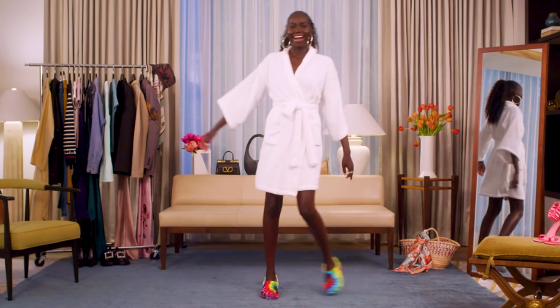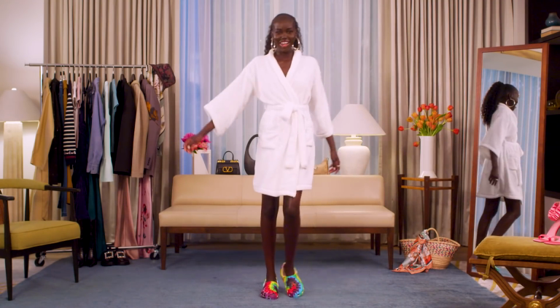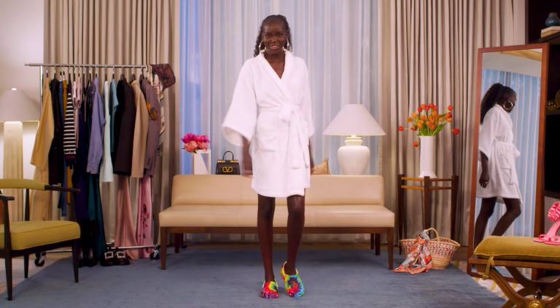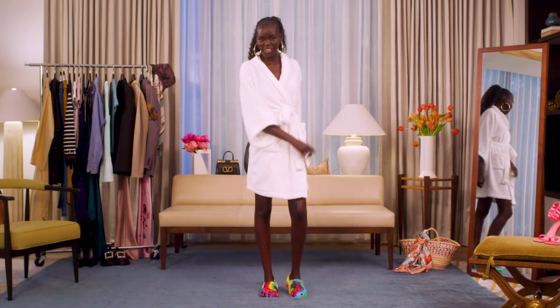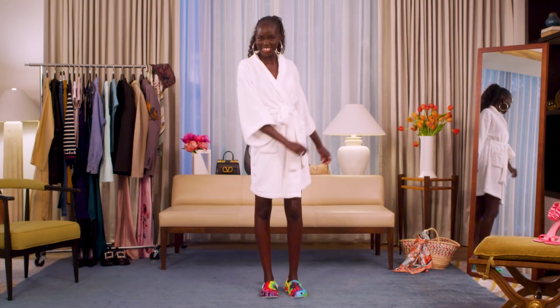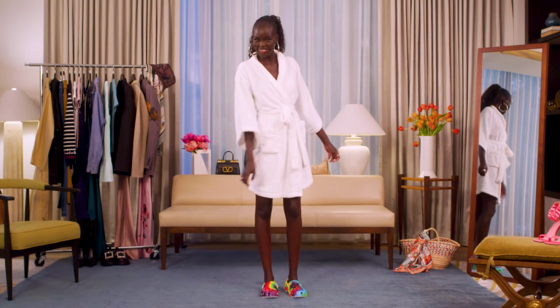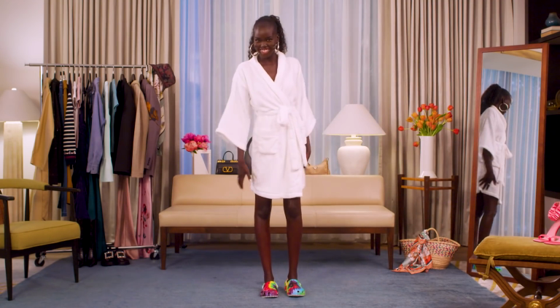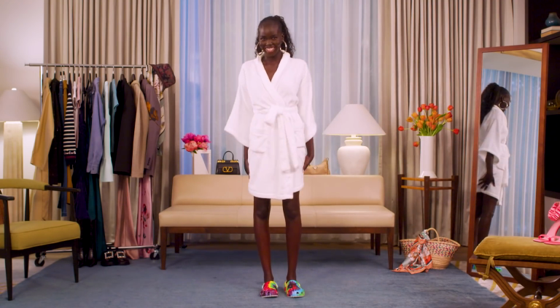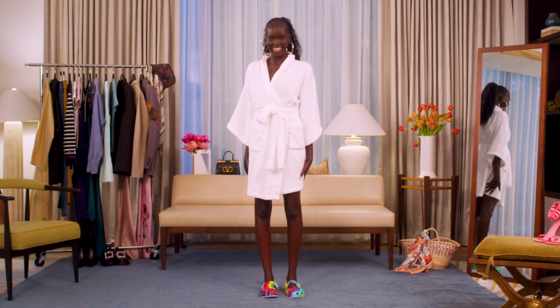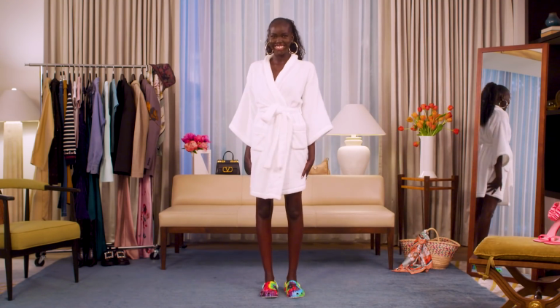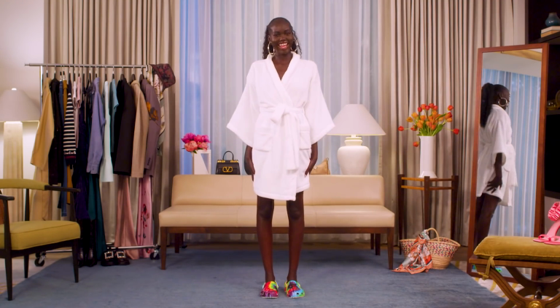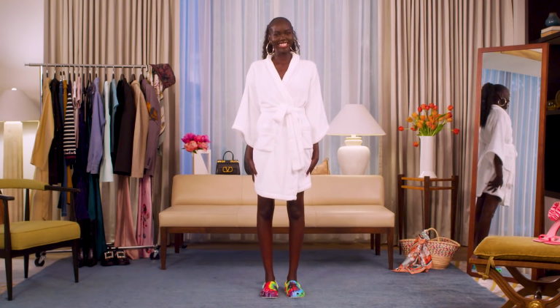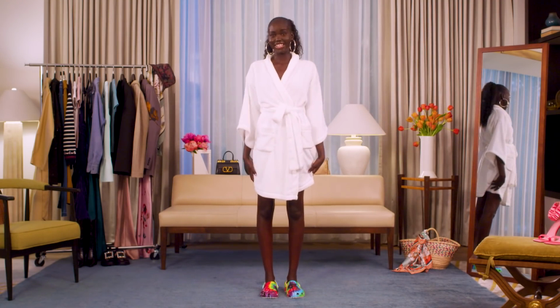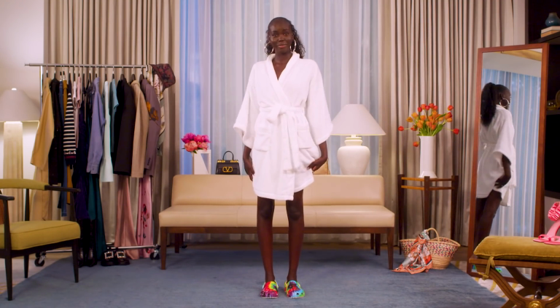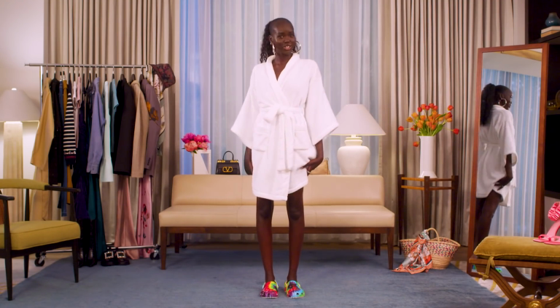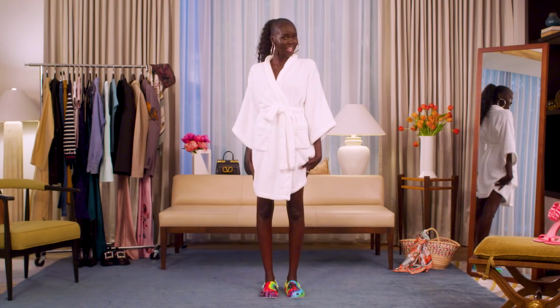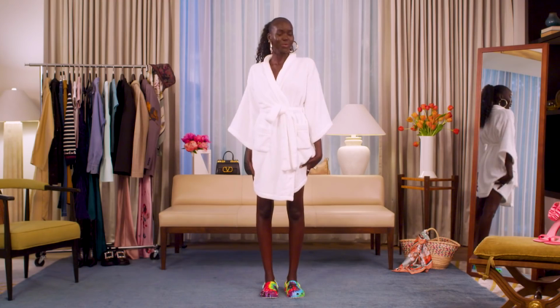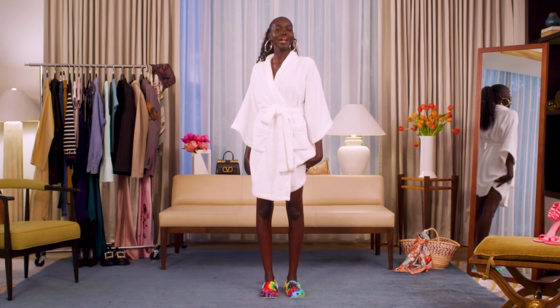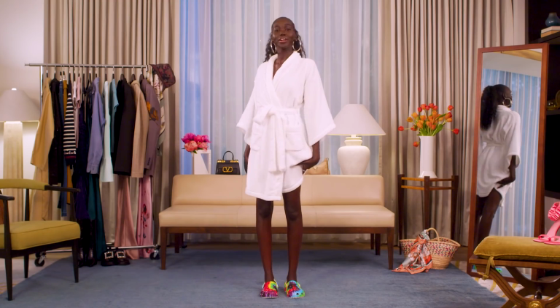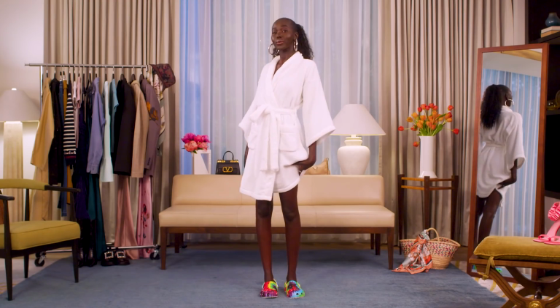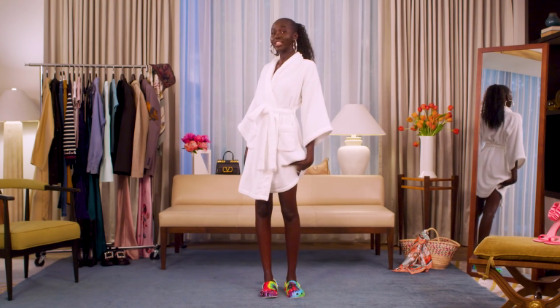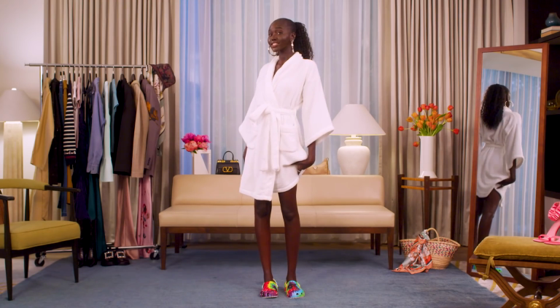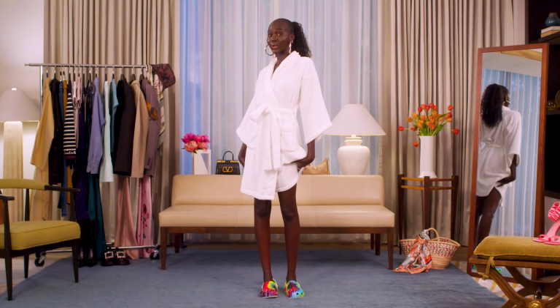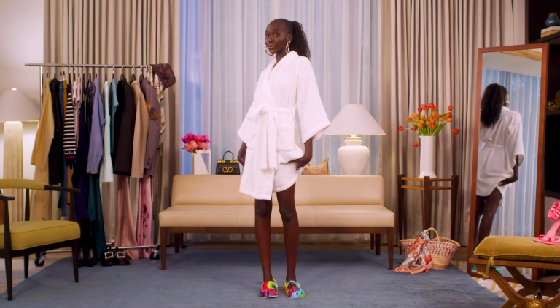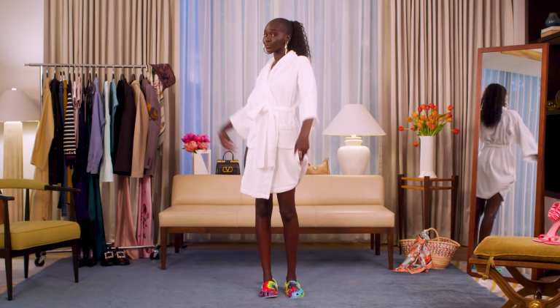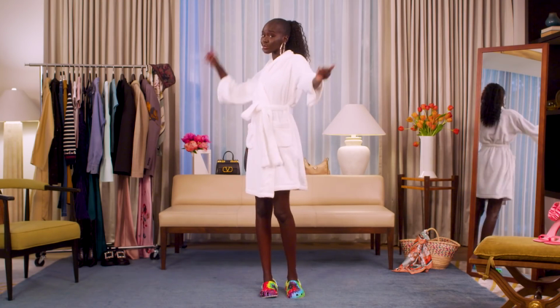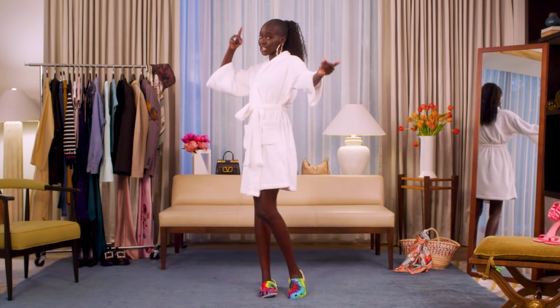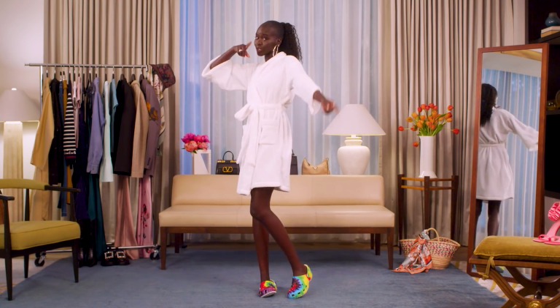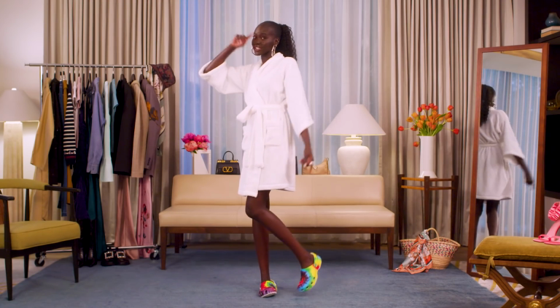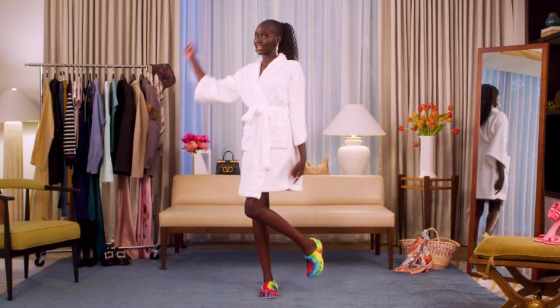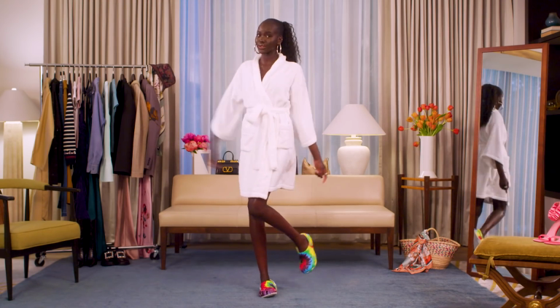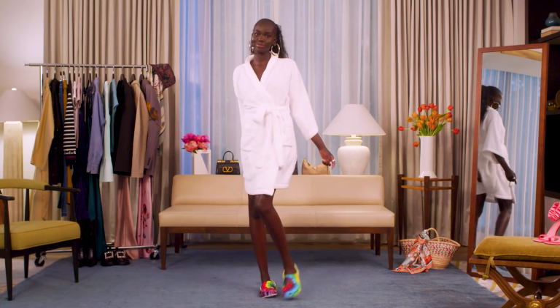Hi Vogue! It's me, Adut Akech, and today I'm going to show you guys what I wear in a week. So stay tuned. Let's get into it.